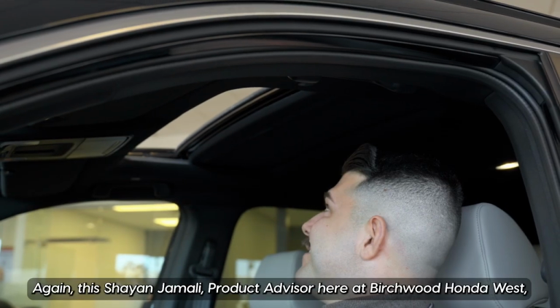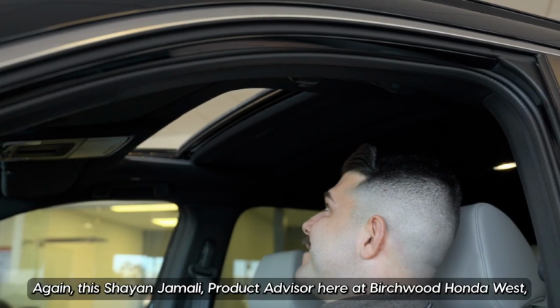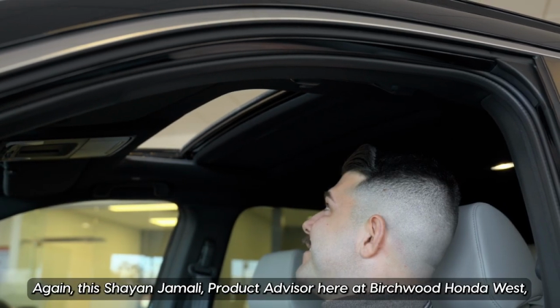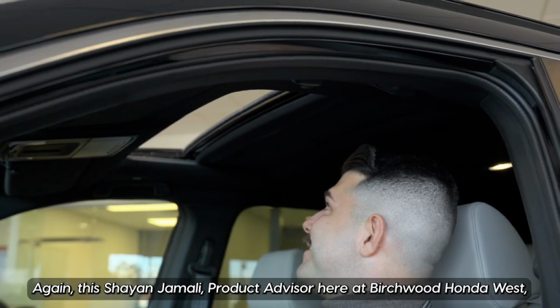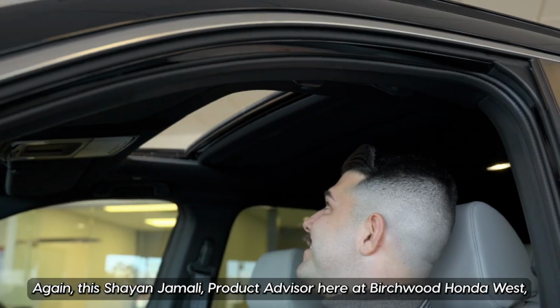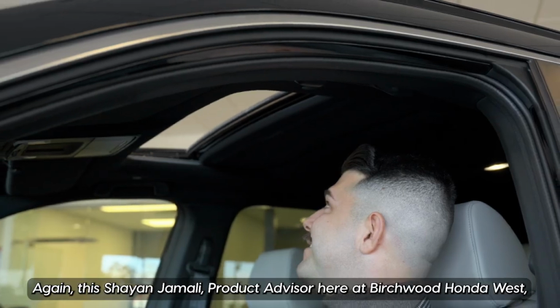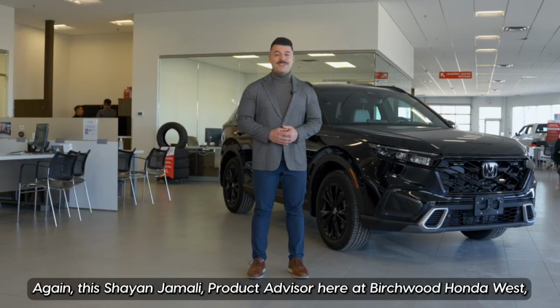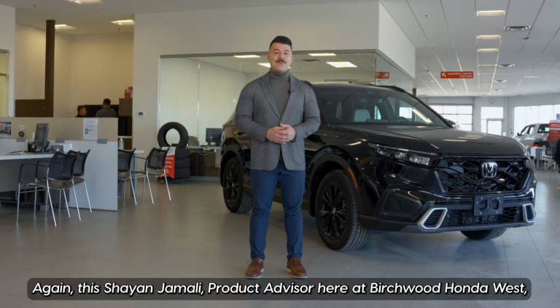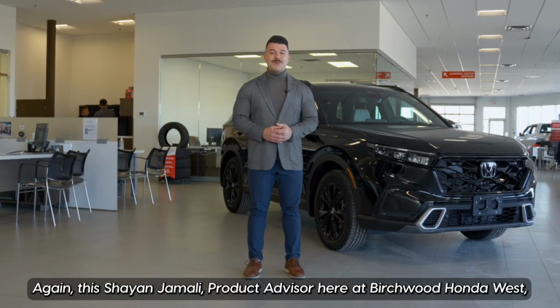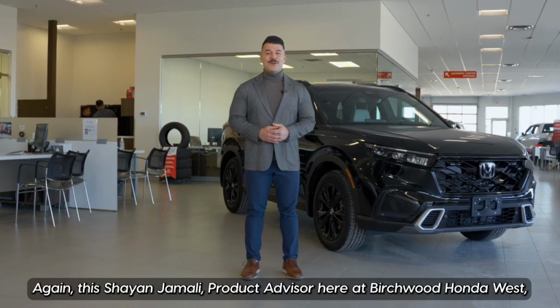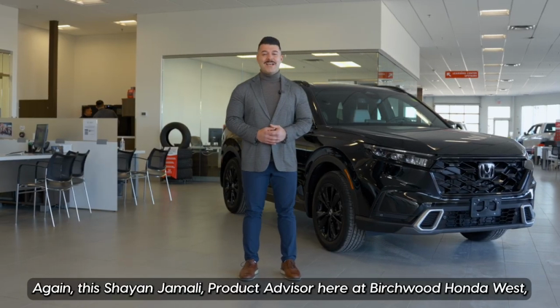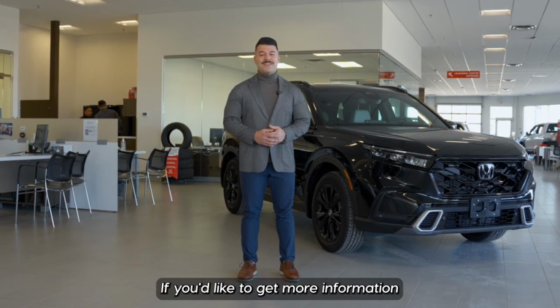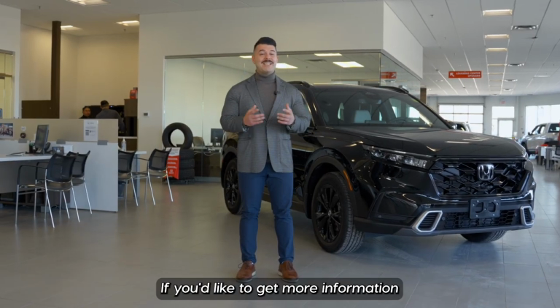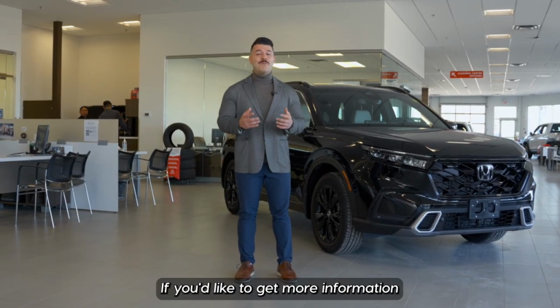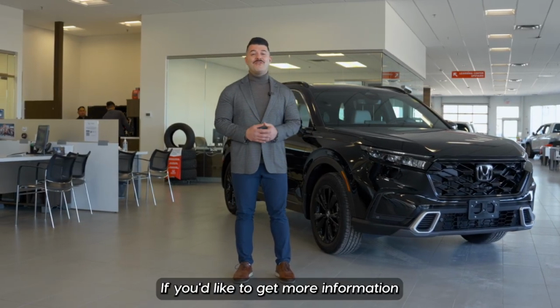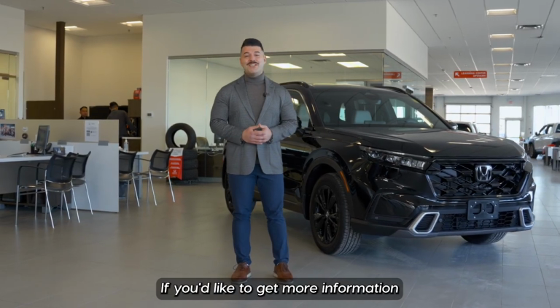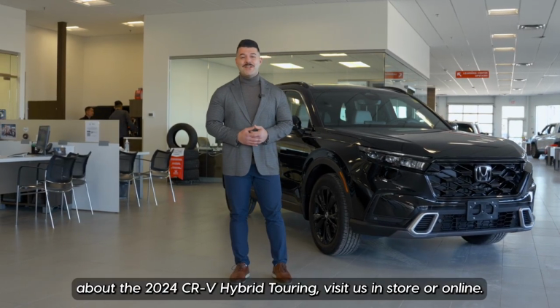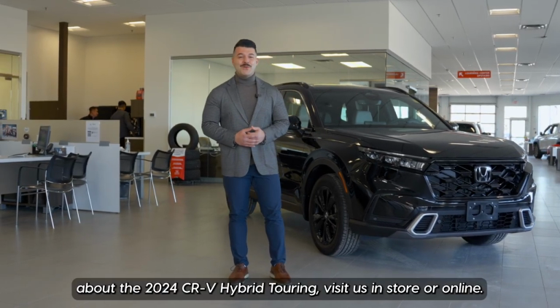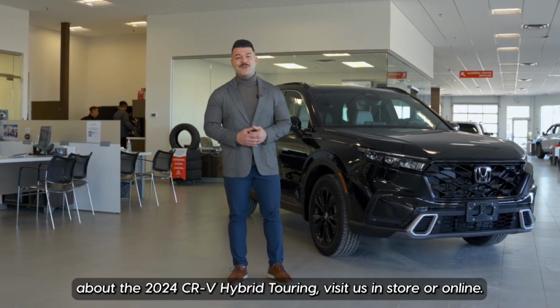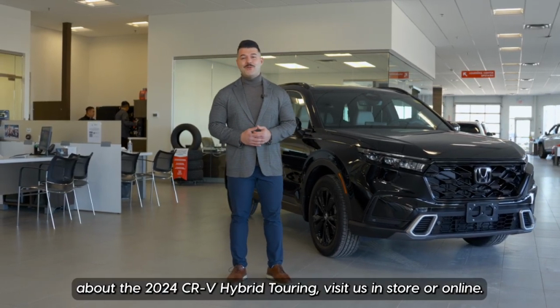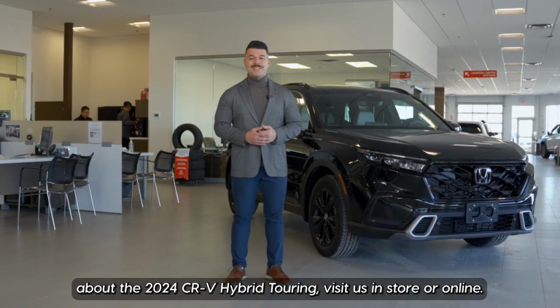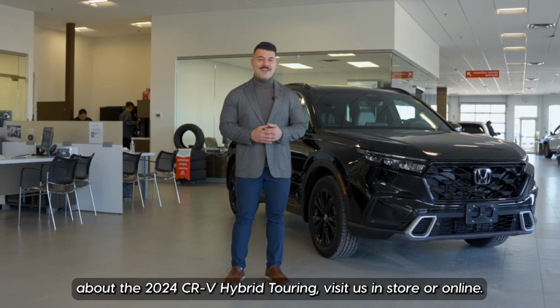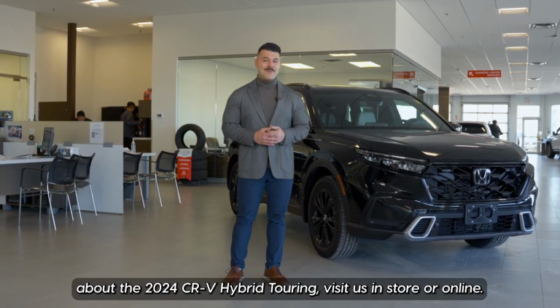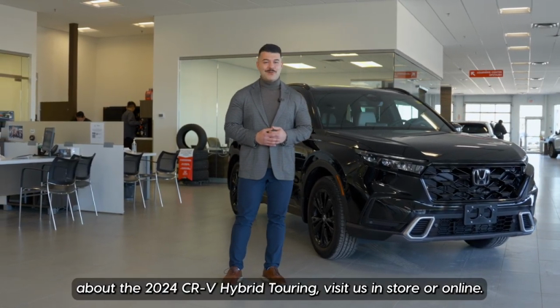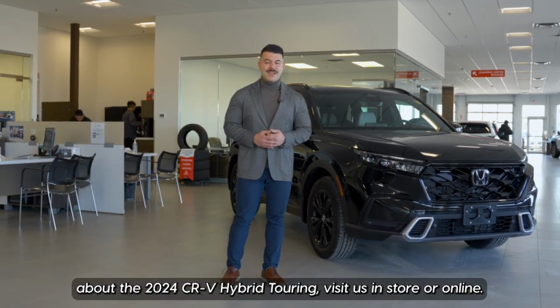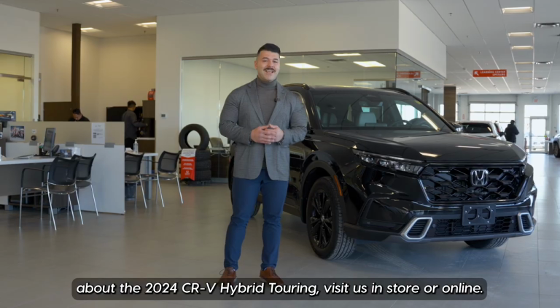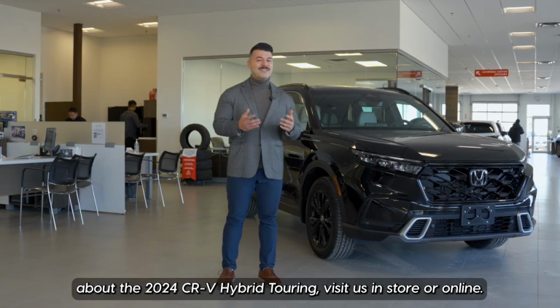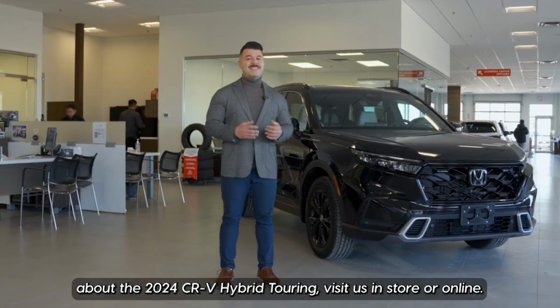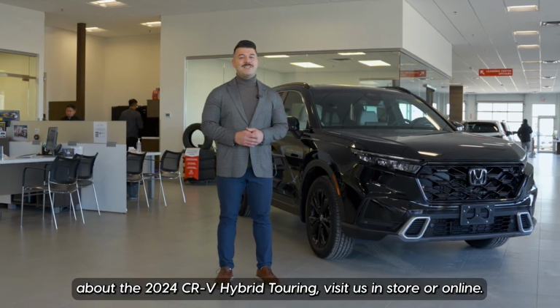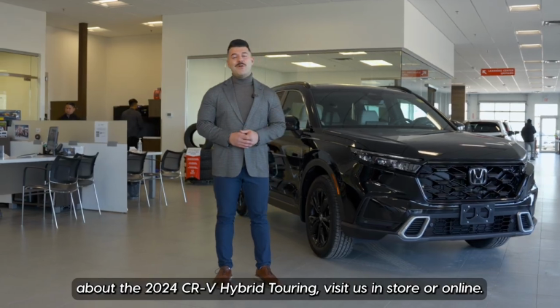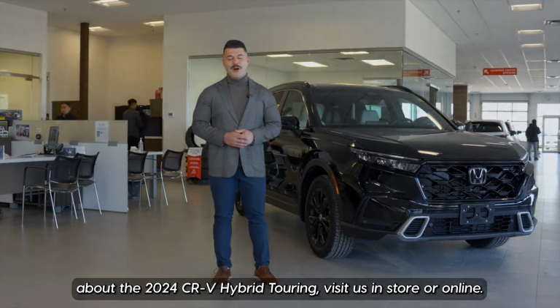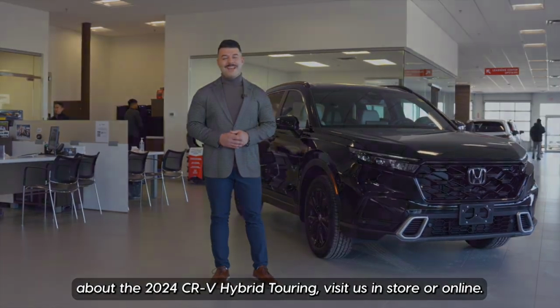Again, this is Cheyenne Jamali, product advisor here at Birchwood Honda West. If you'd like to get more information about the 2024 CR-V Hybrid Touring, visit us in-store or online.